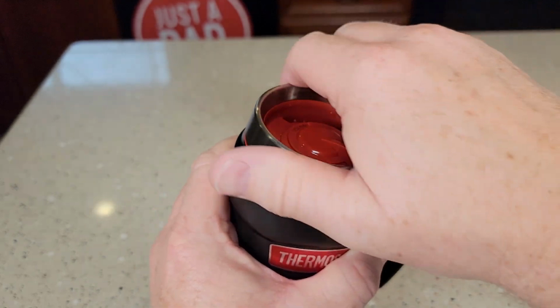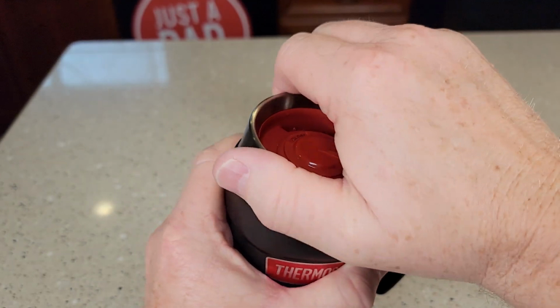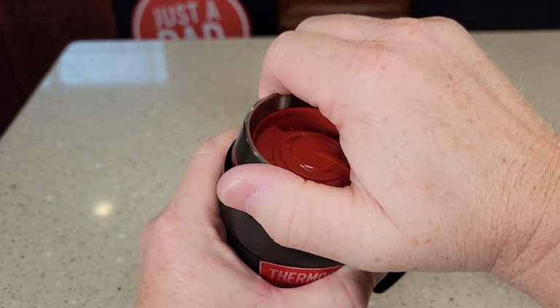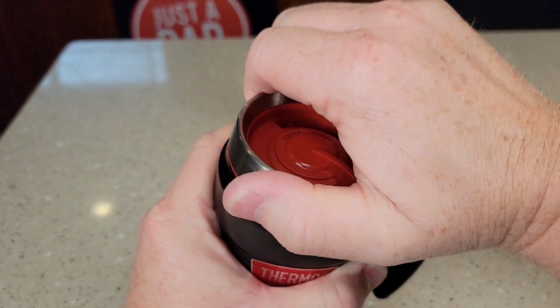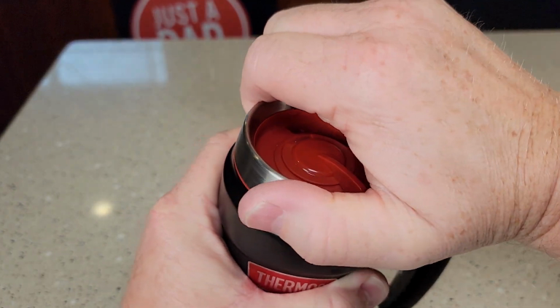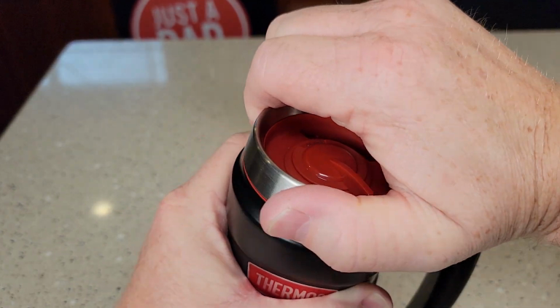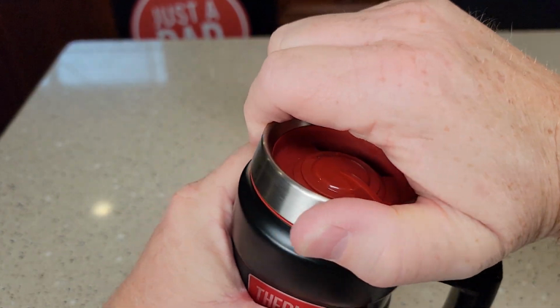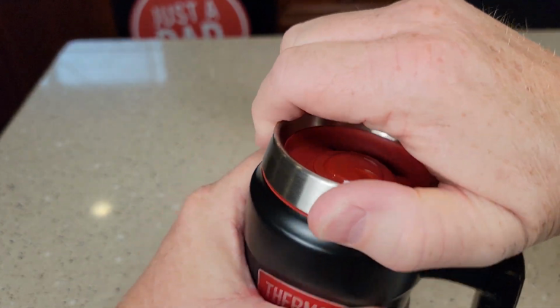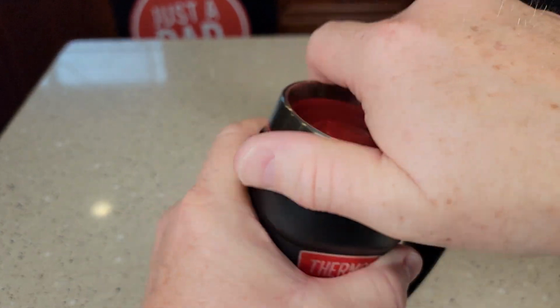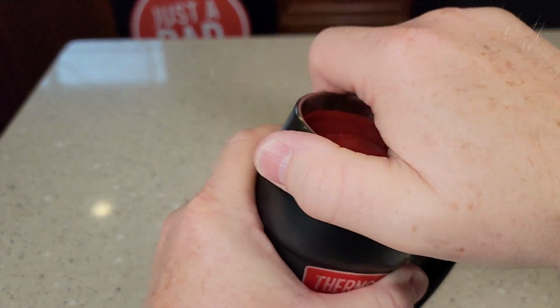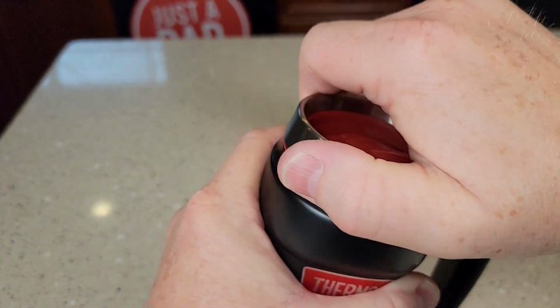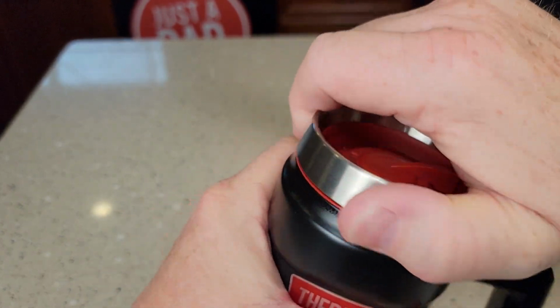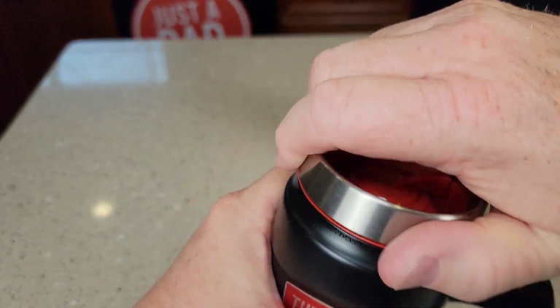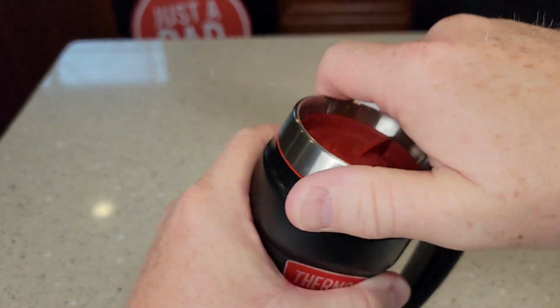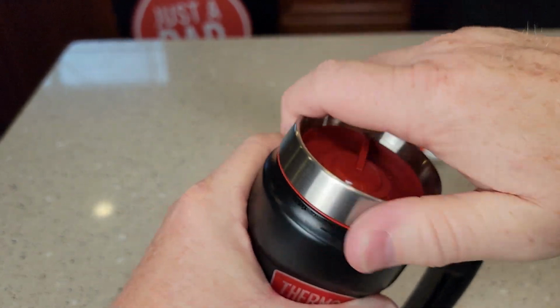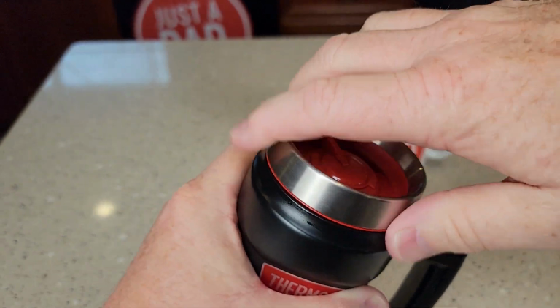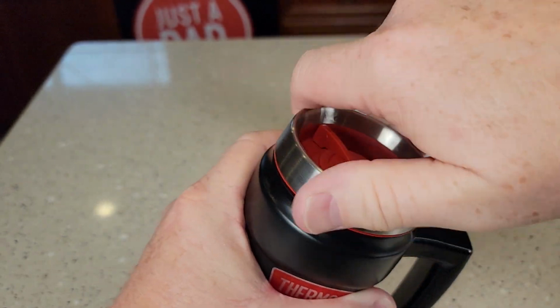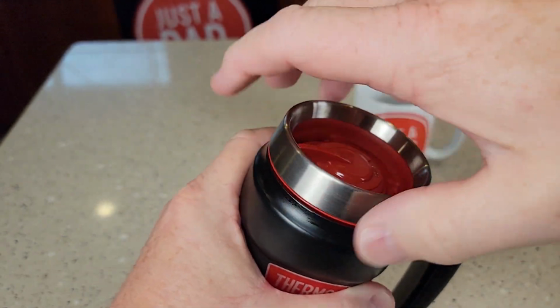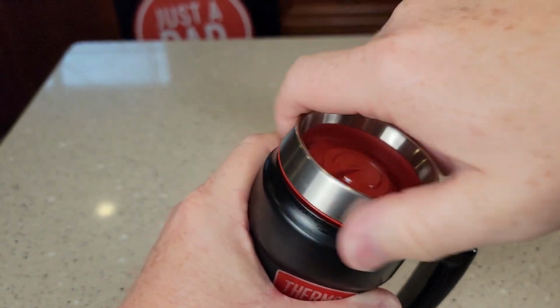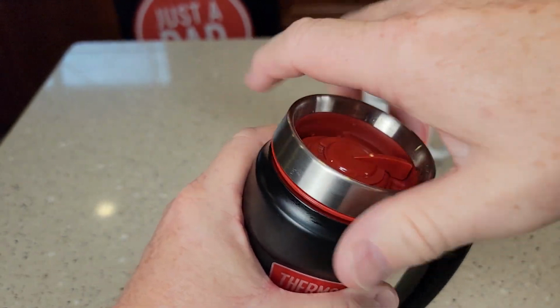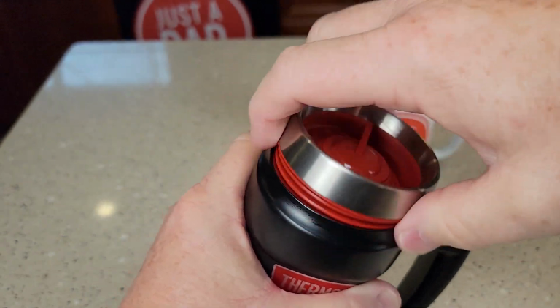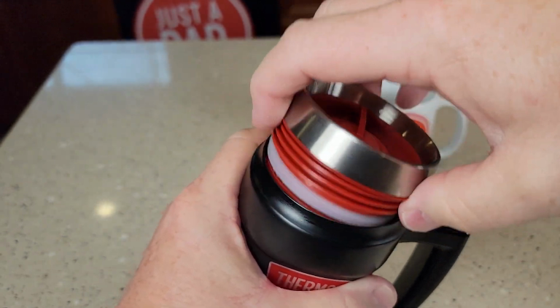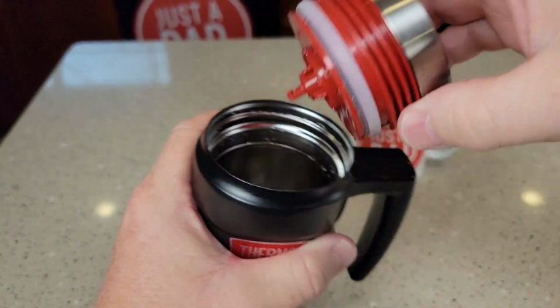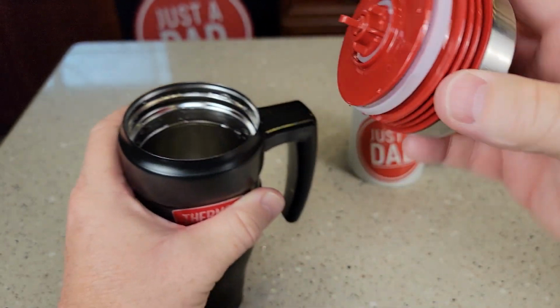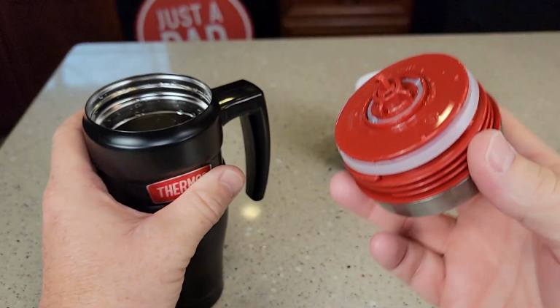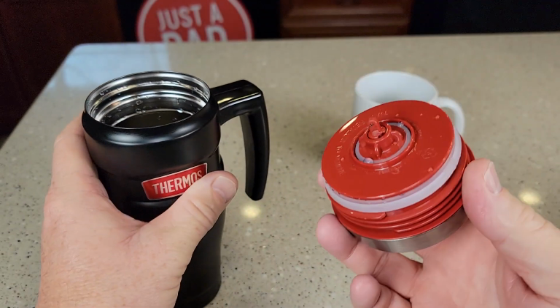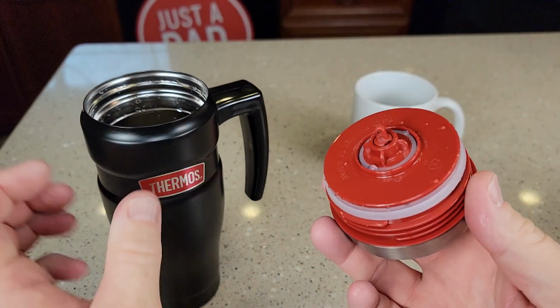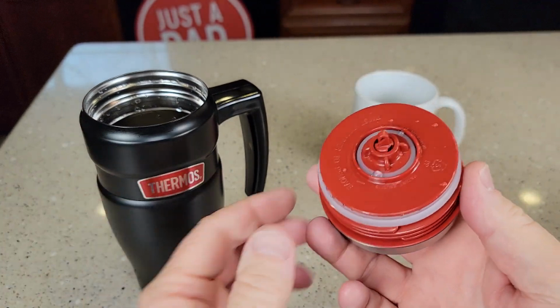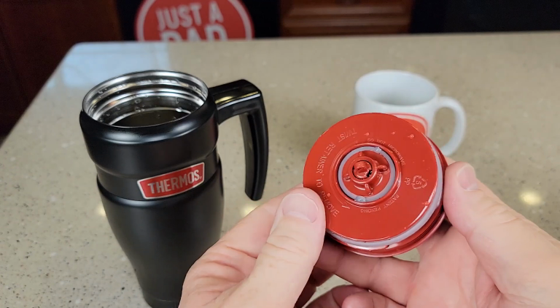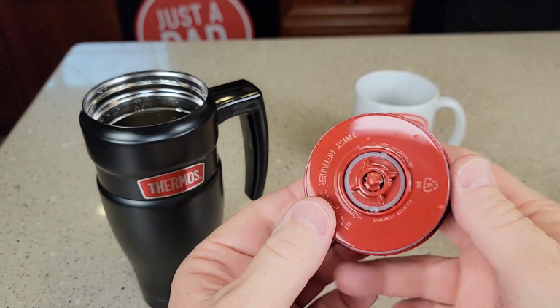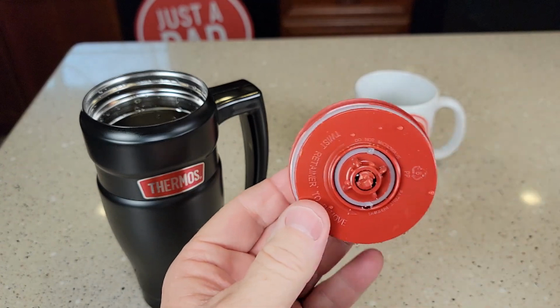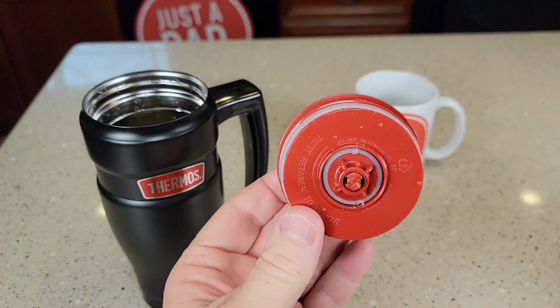And I do like that this is a screw top. You're going to screw this on and make sure it's nice and secure.